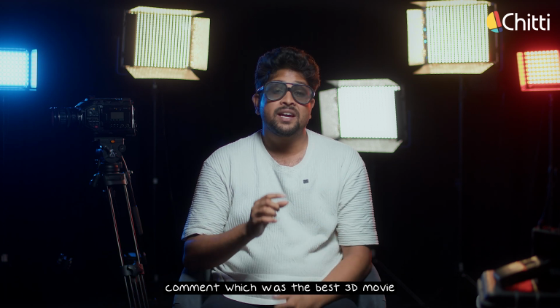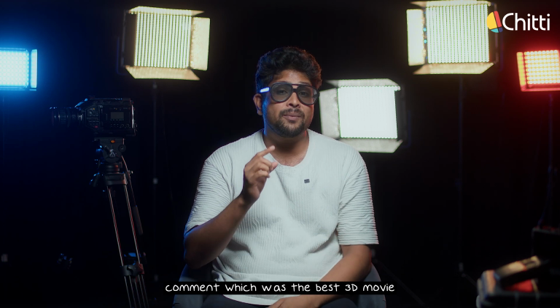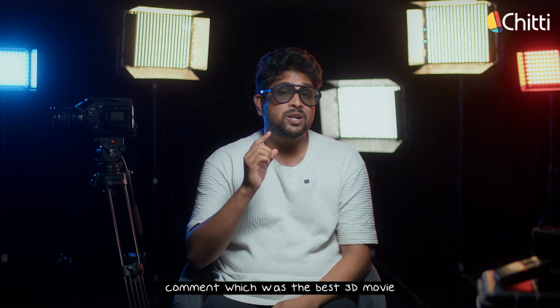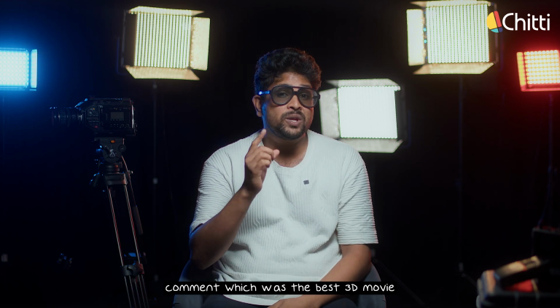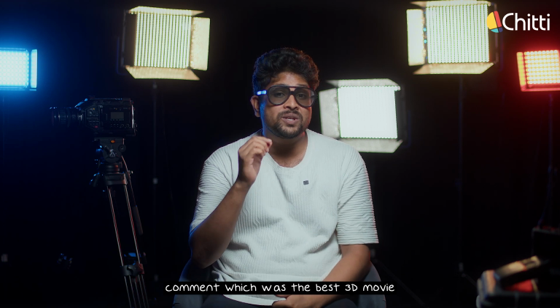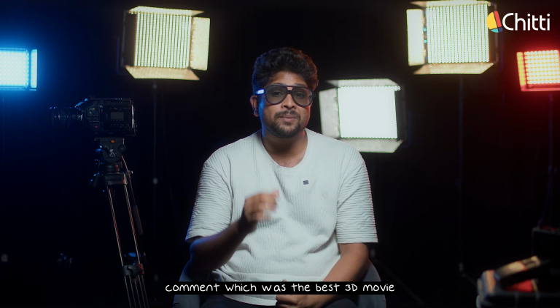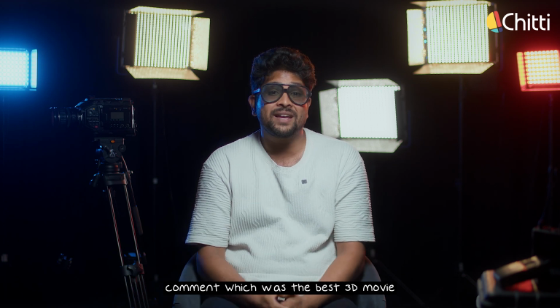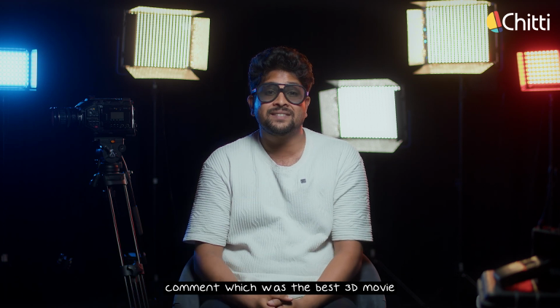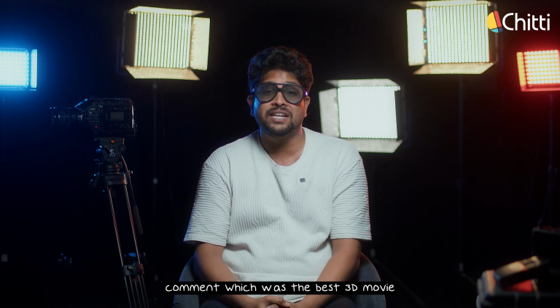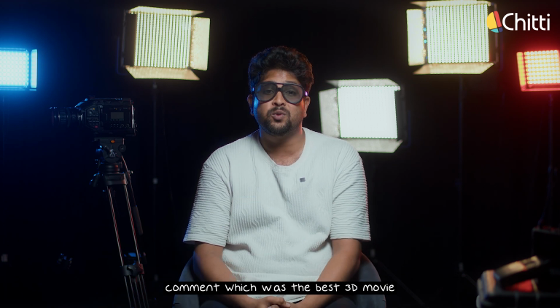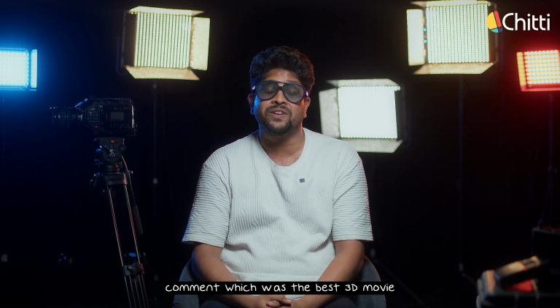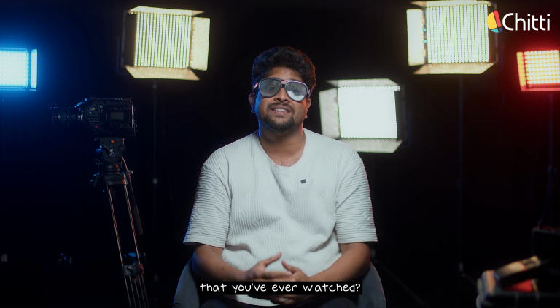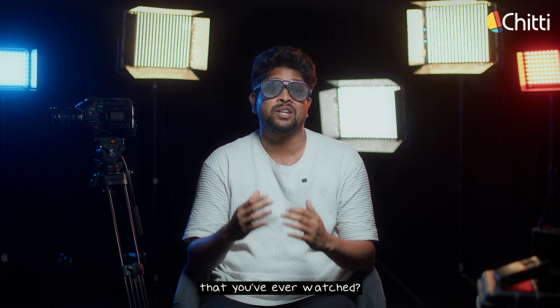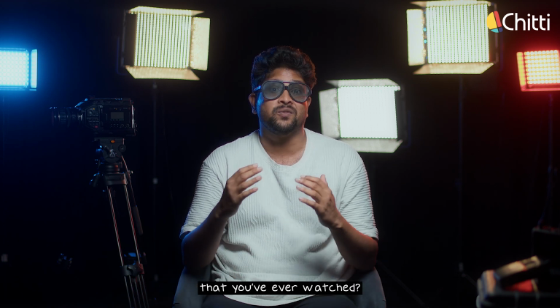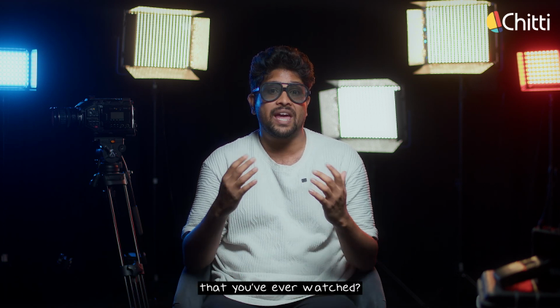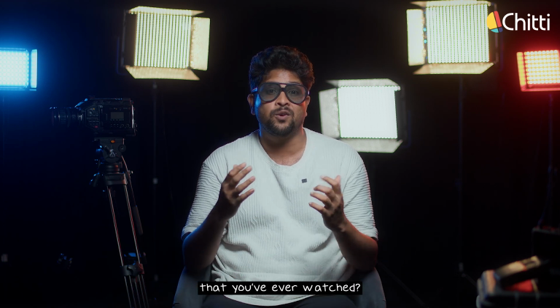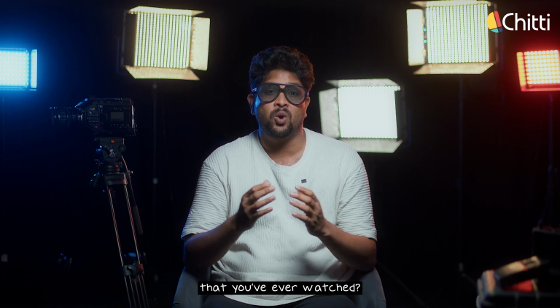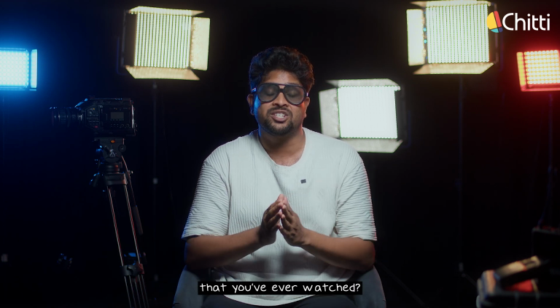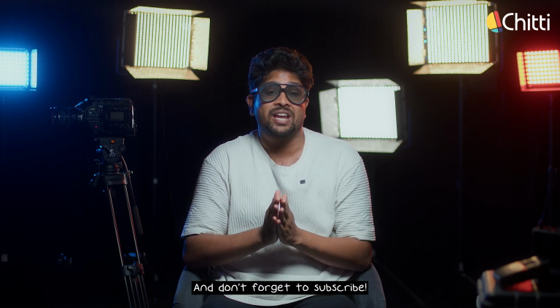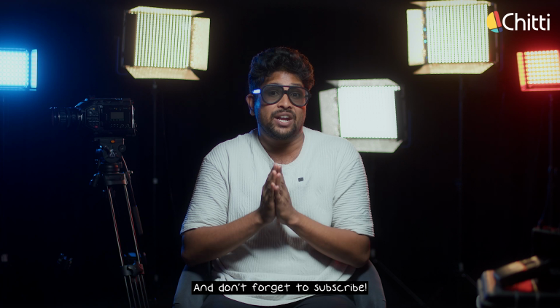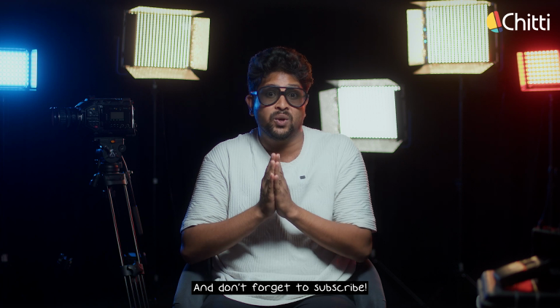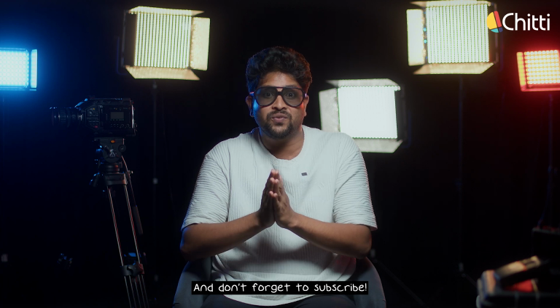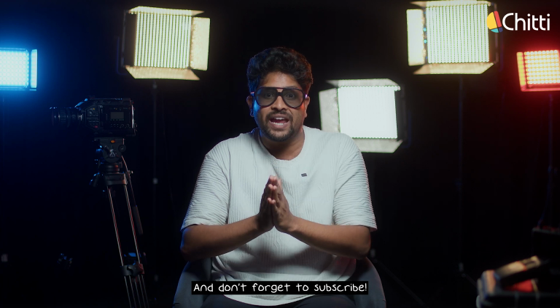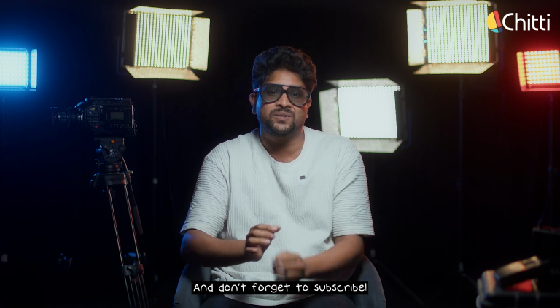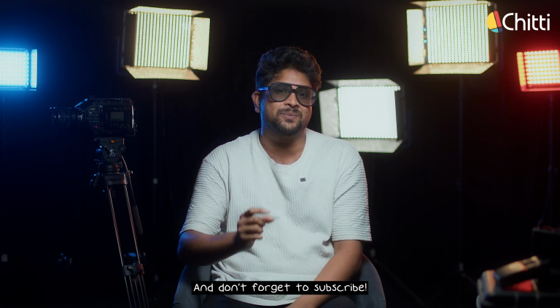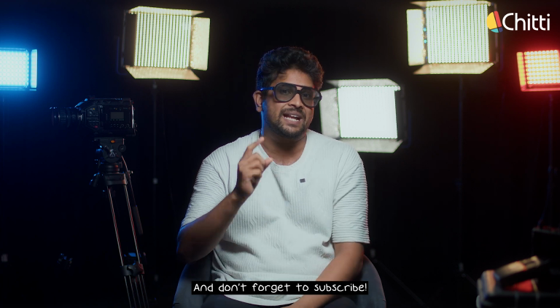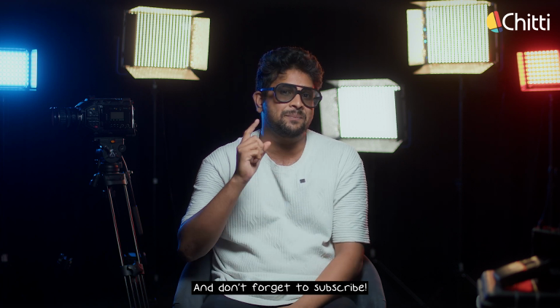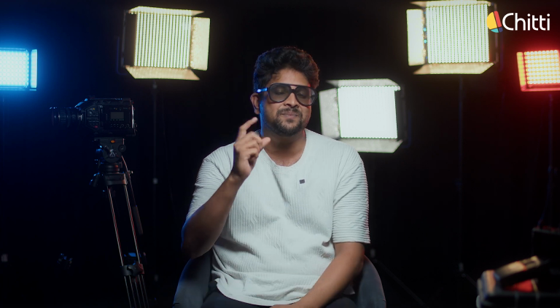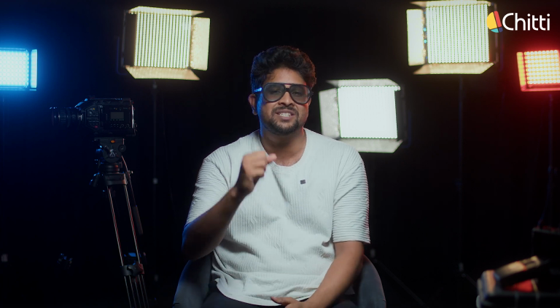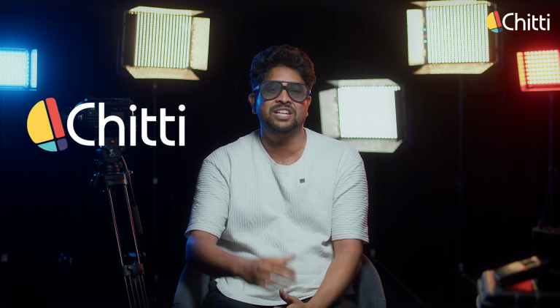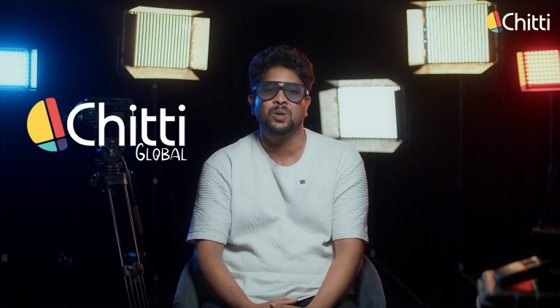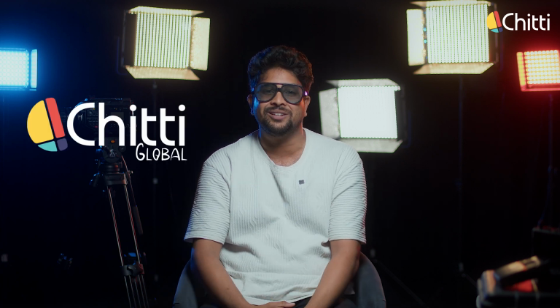Comment which was the best 3D movie you've ever watched, and don't forget to subscribe to ChittyGlobal.